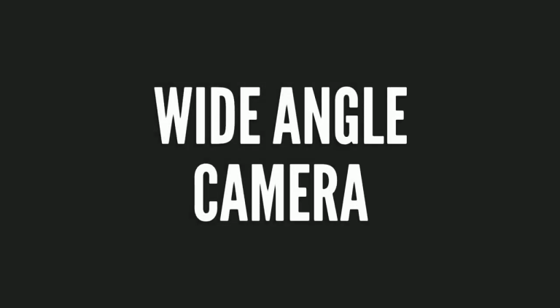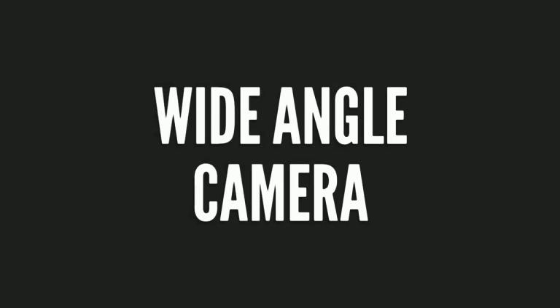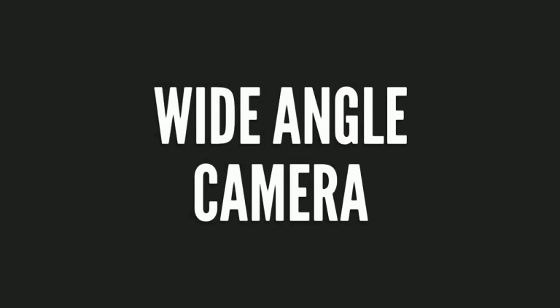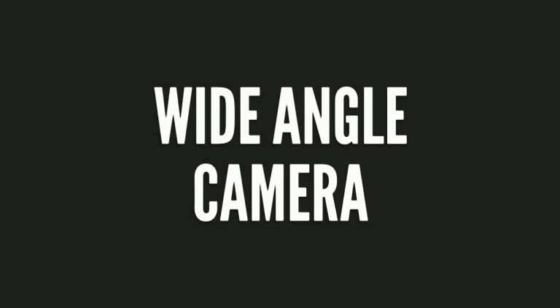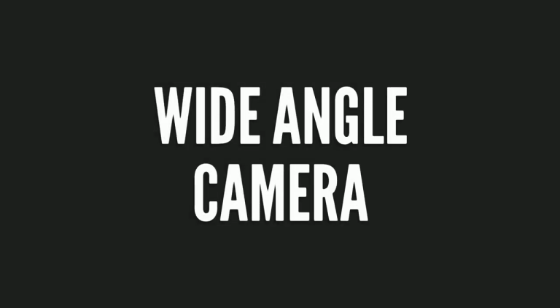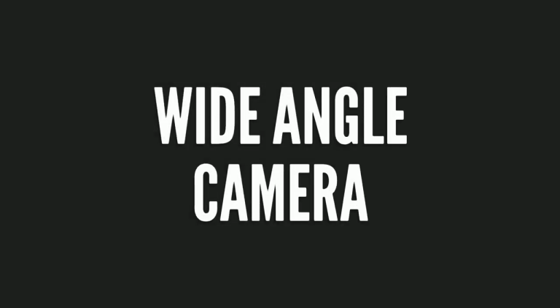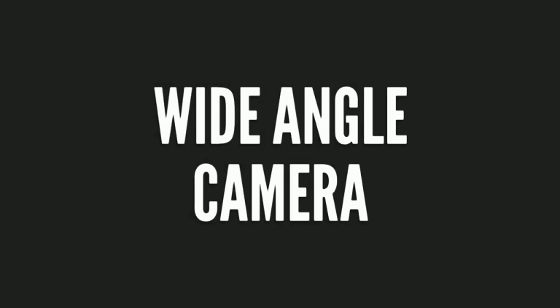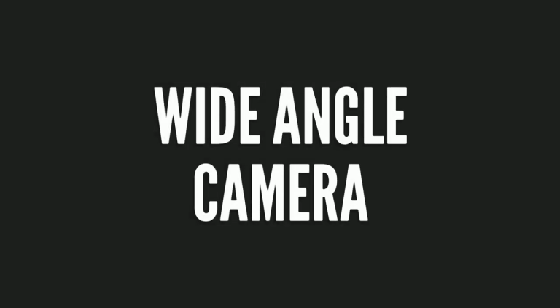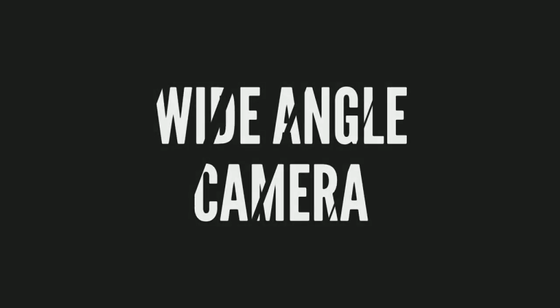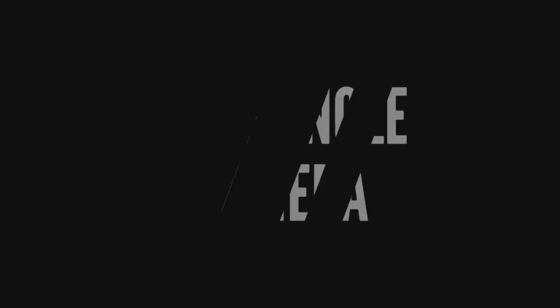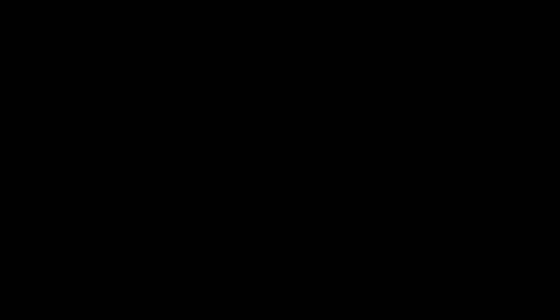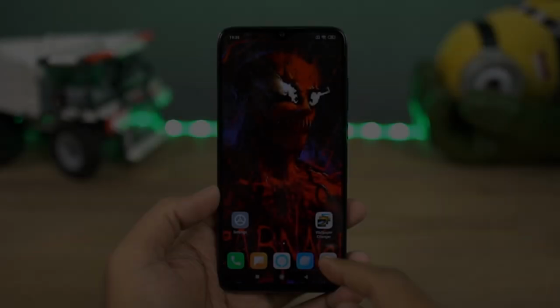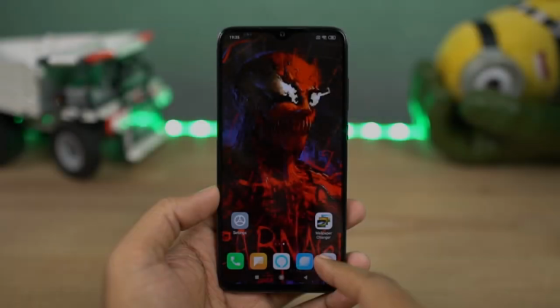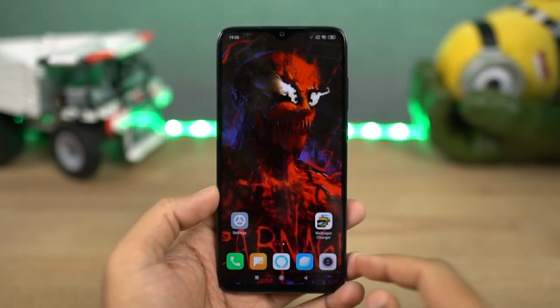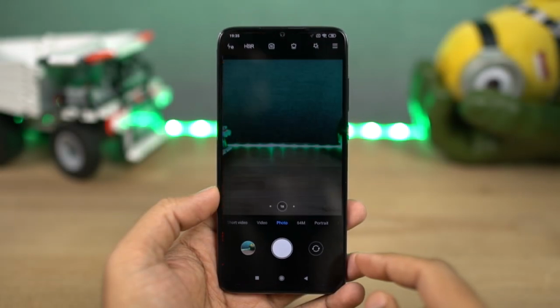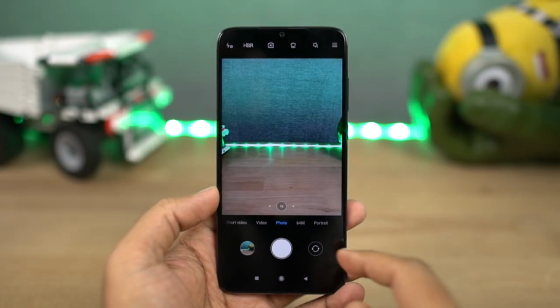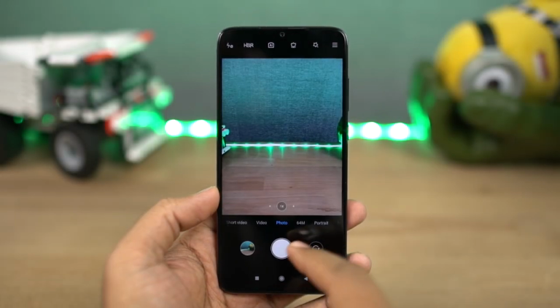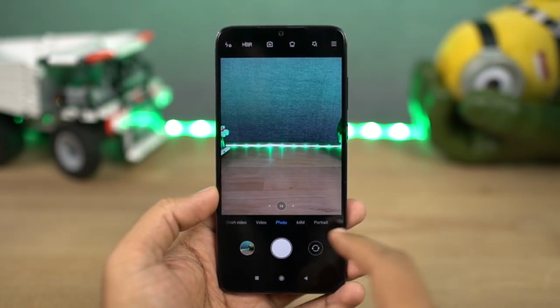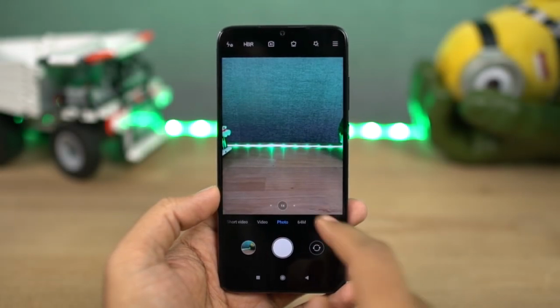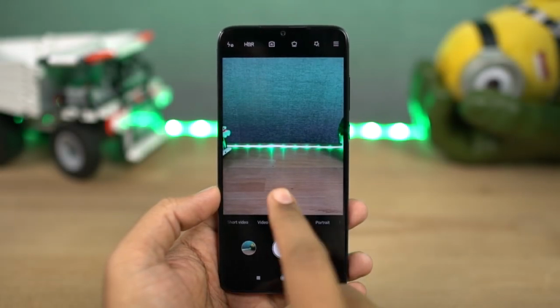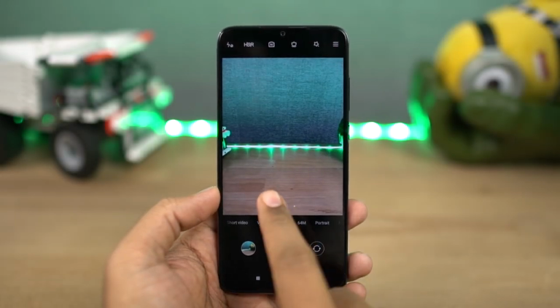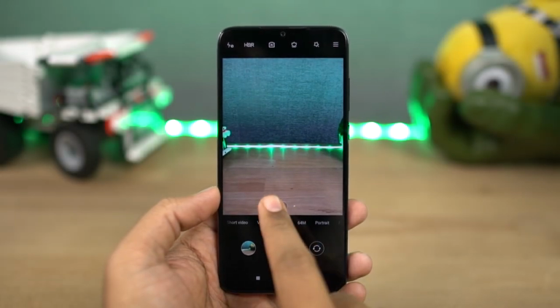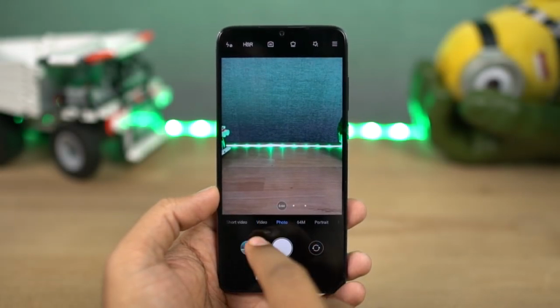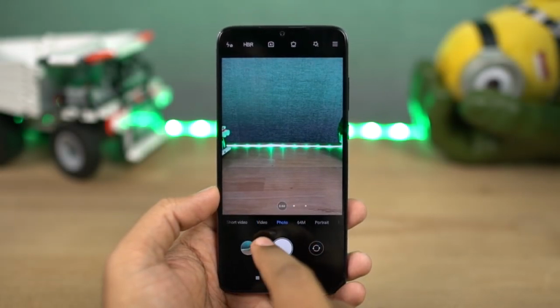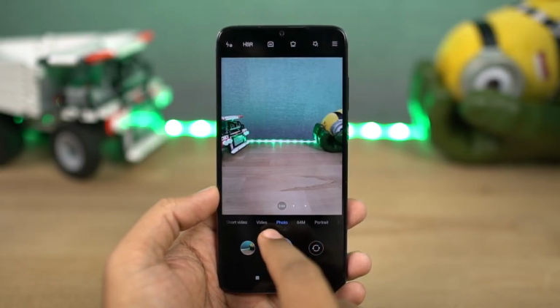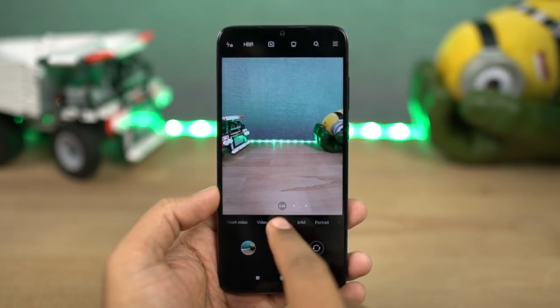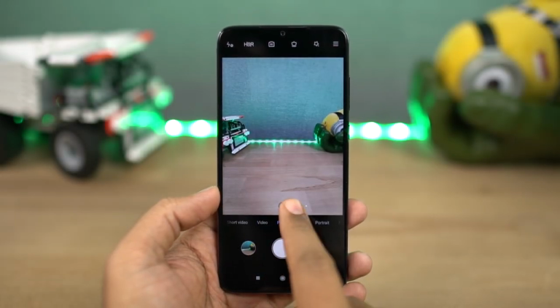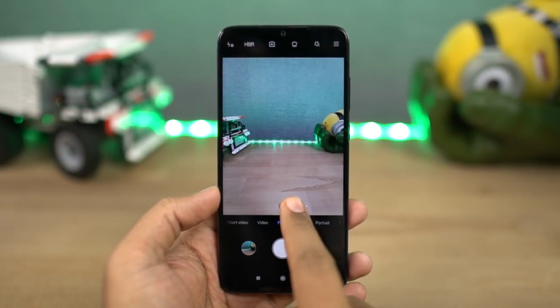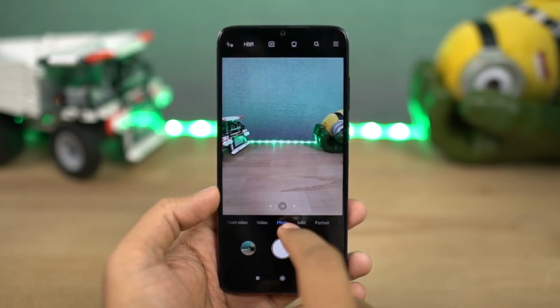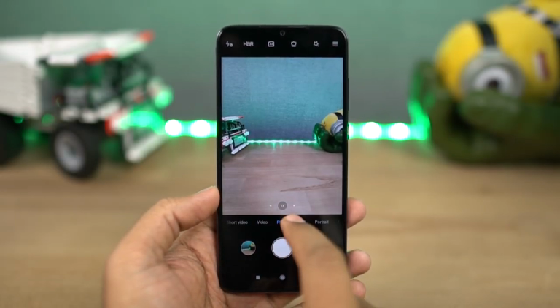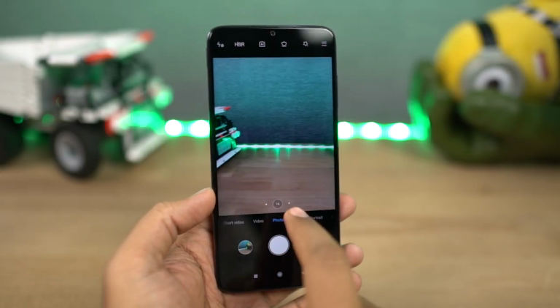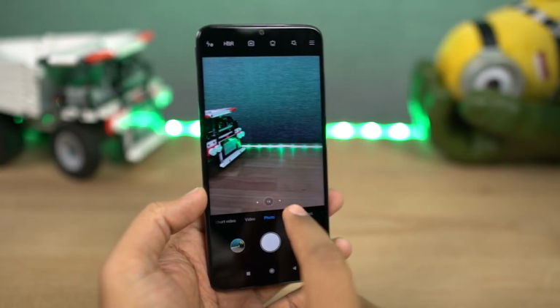This phone also comes with a wide-angle camera. It is an 8 megapixel camera with a 120 degree field of view and f/2.2 aperture.